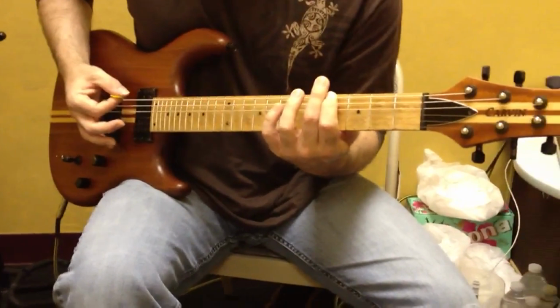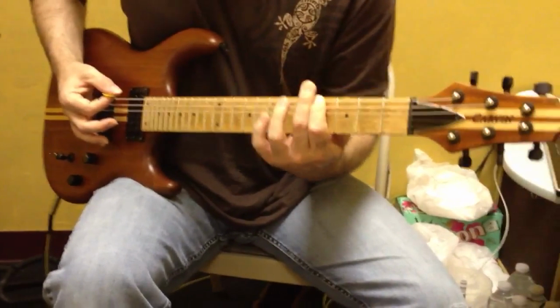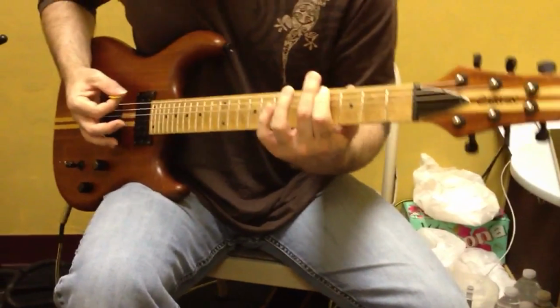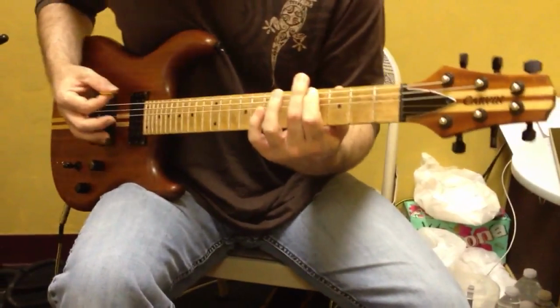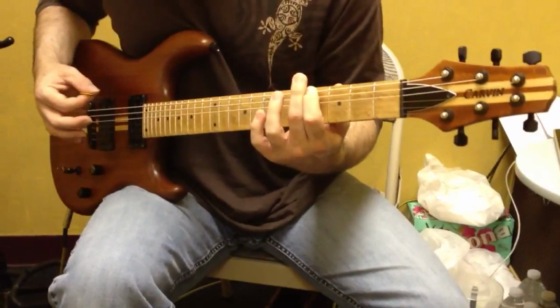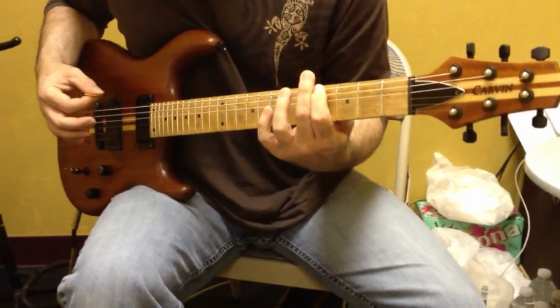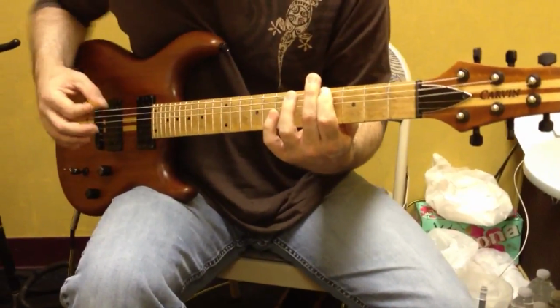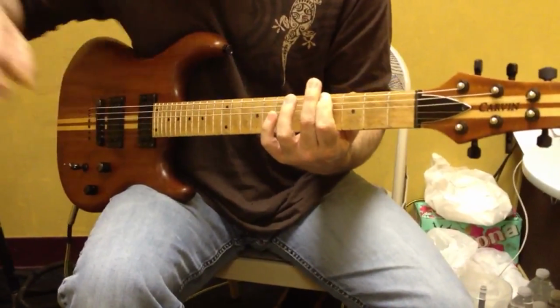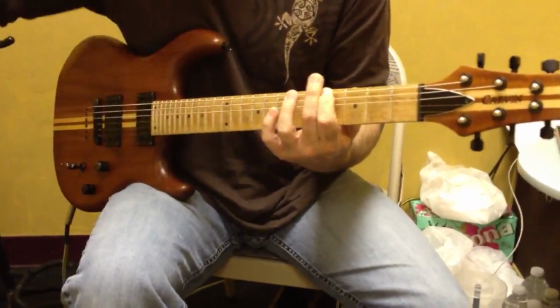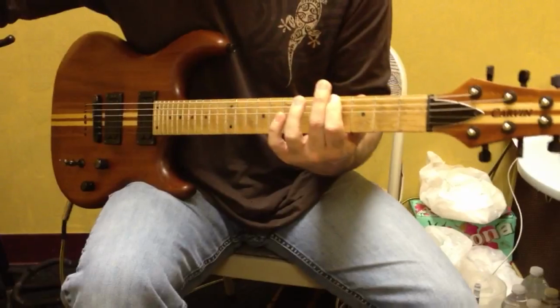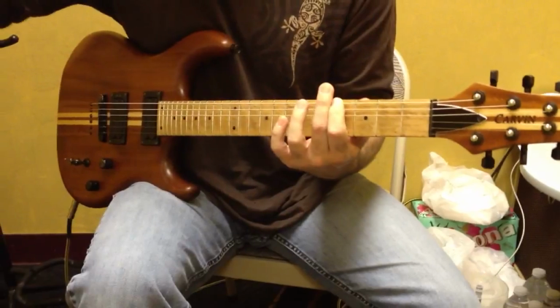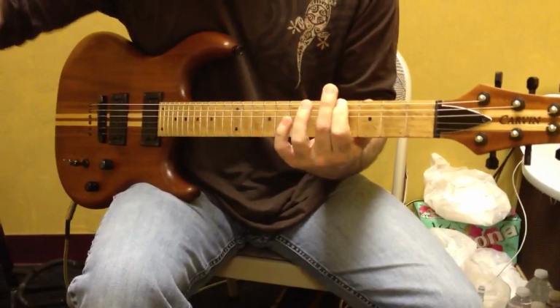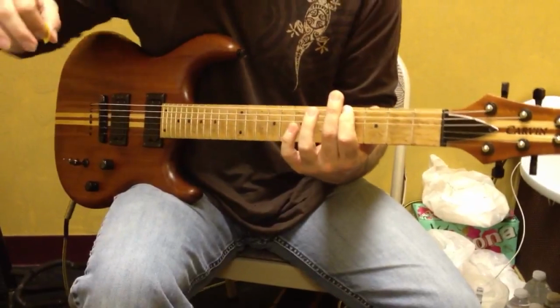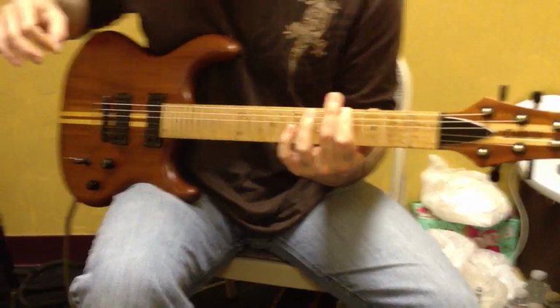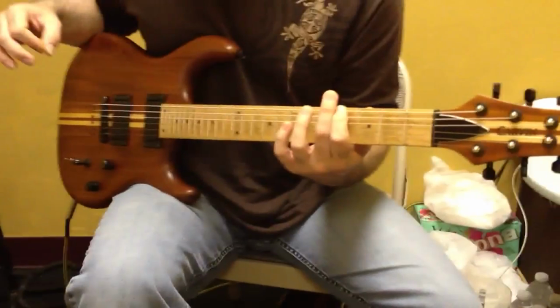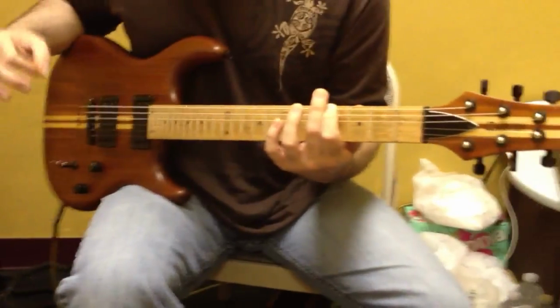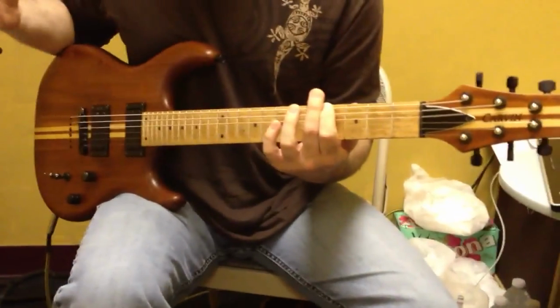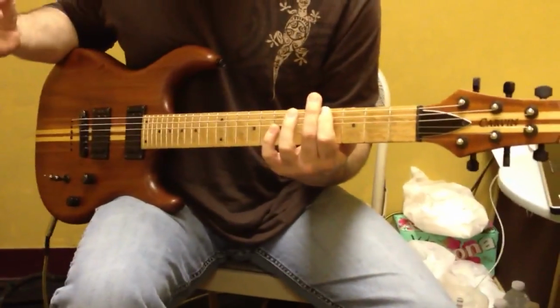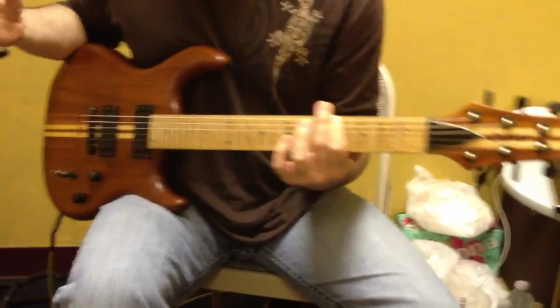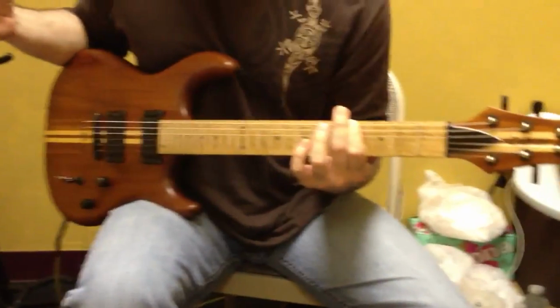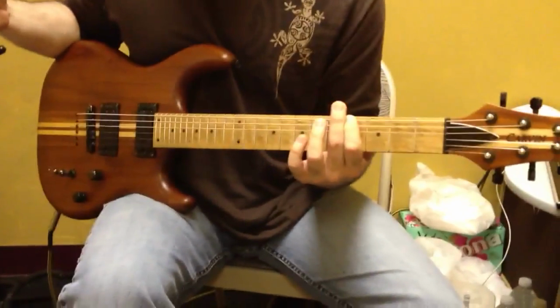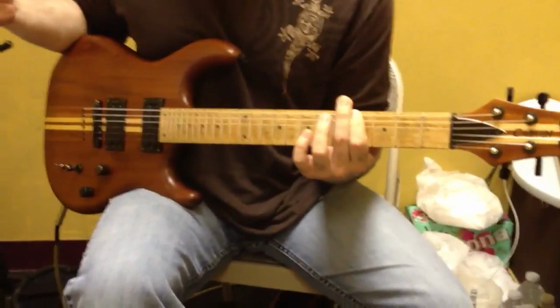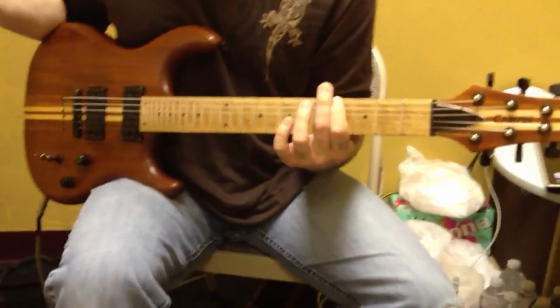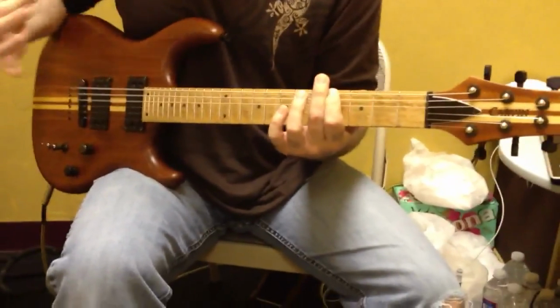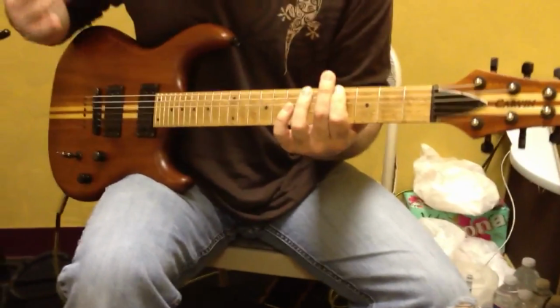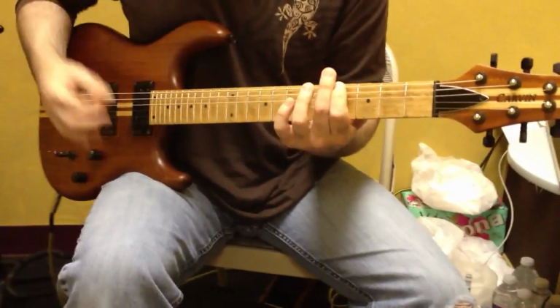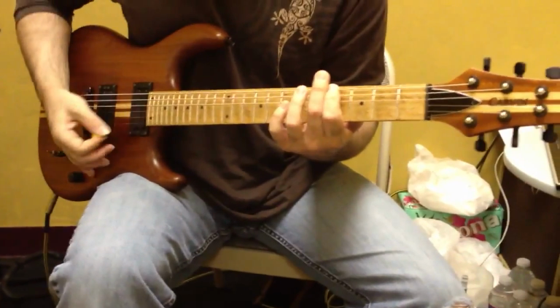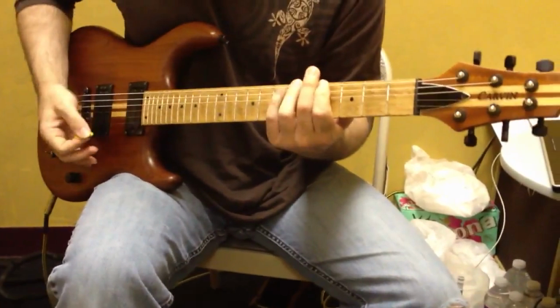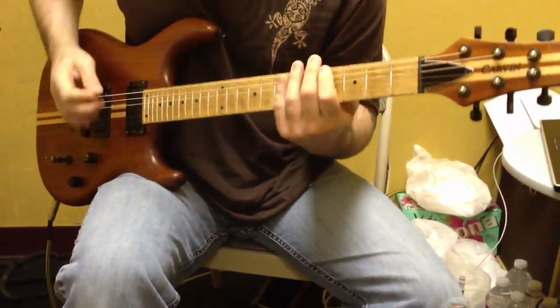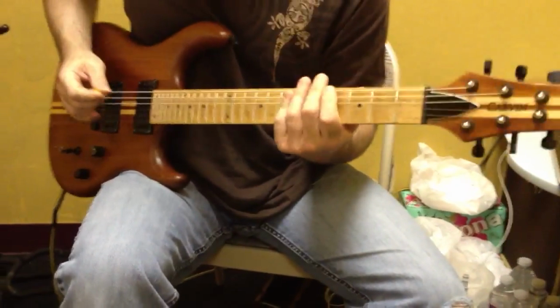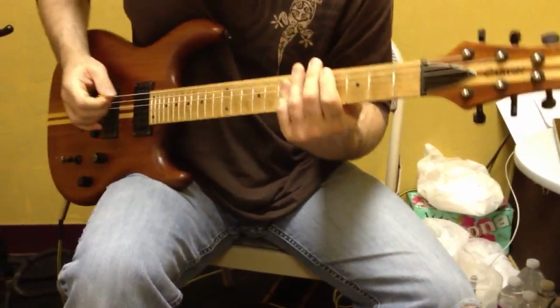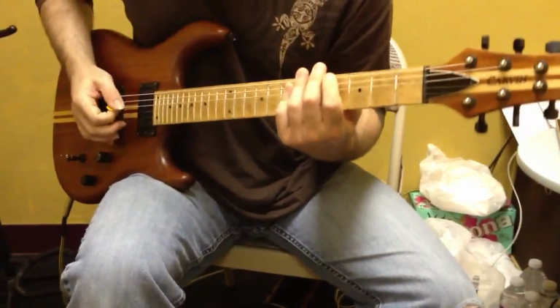And then the fourth measure is going to be the exact same as the second, so you know how that one goes. Put that together and we end up with this.